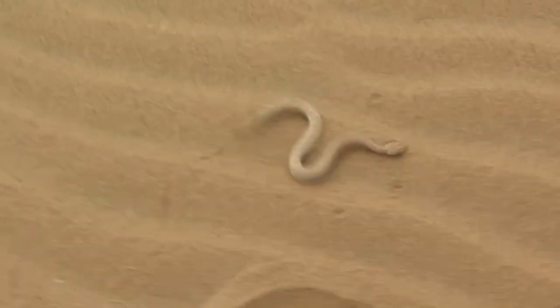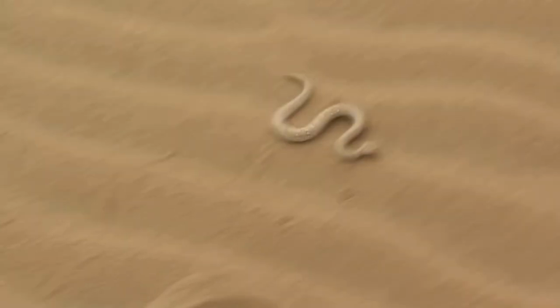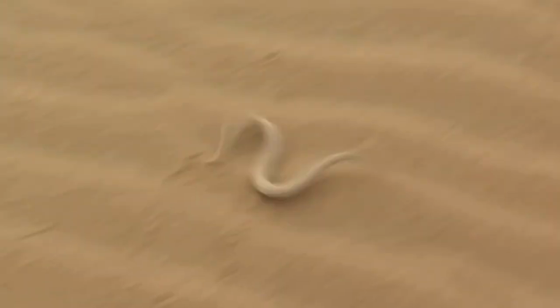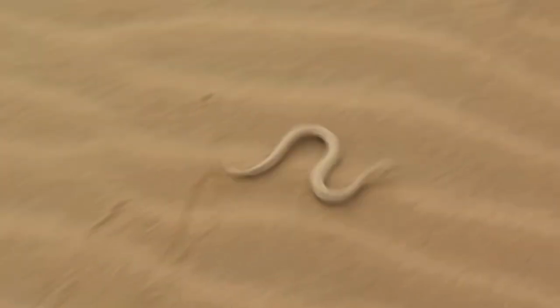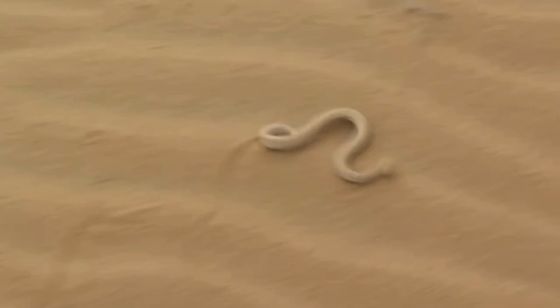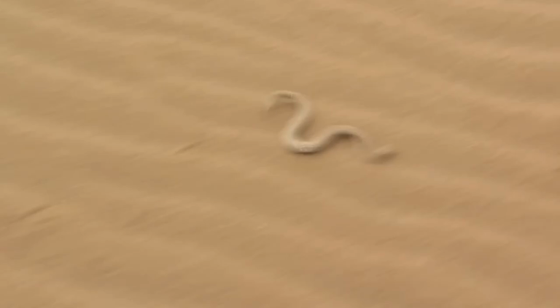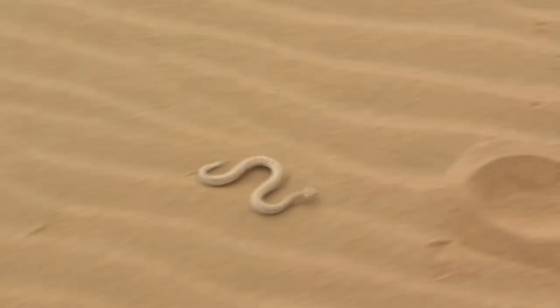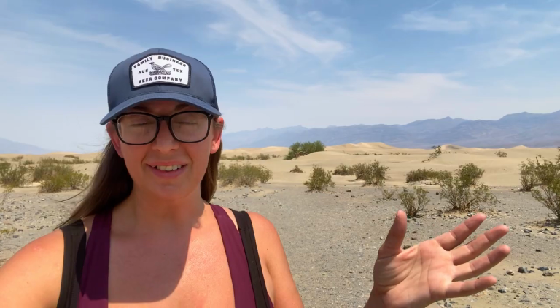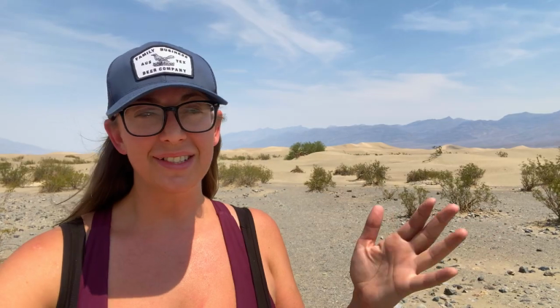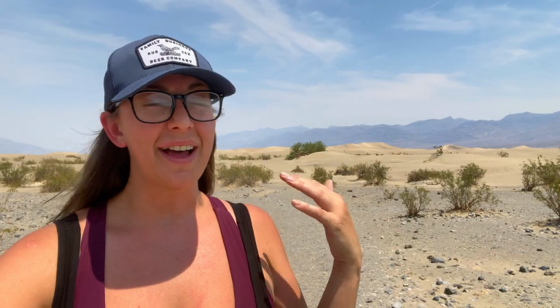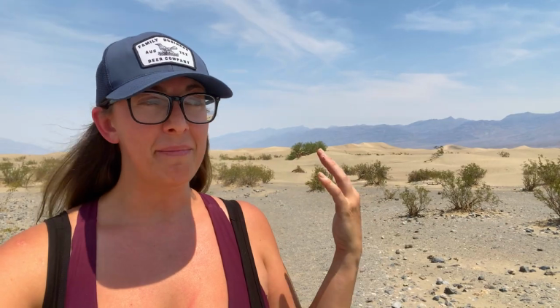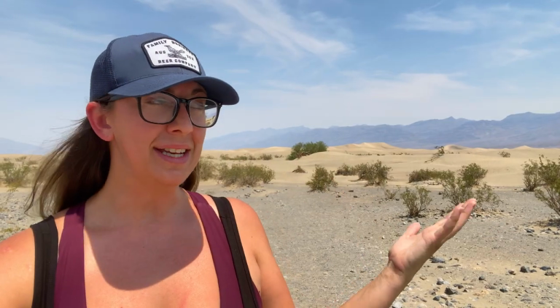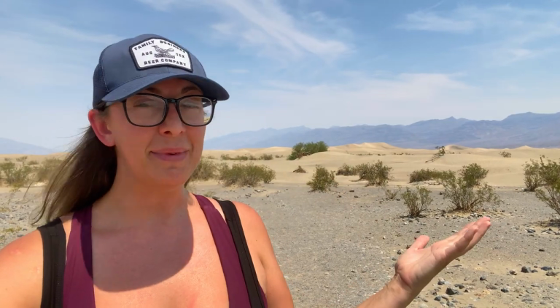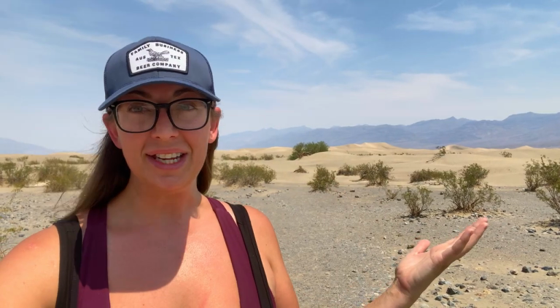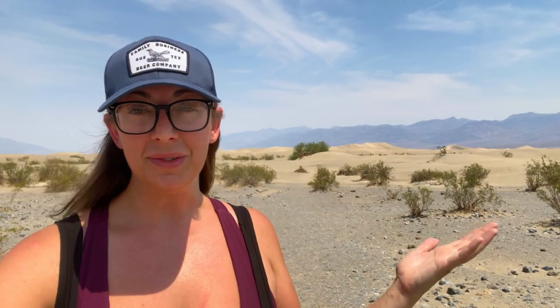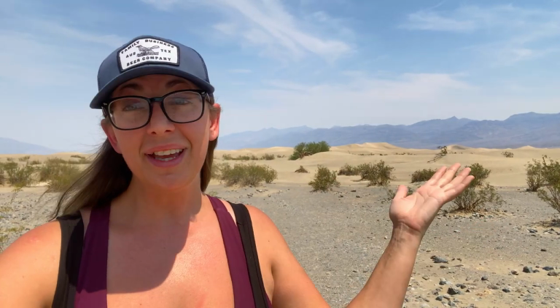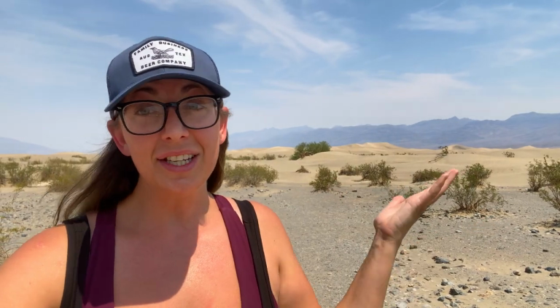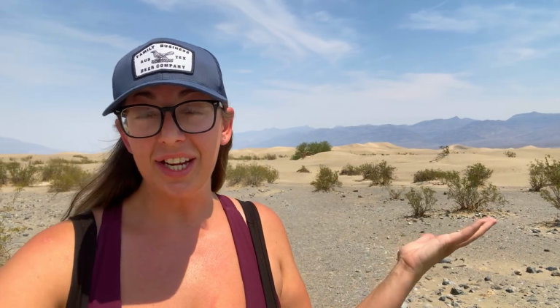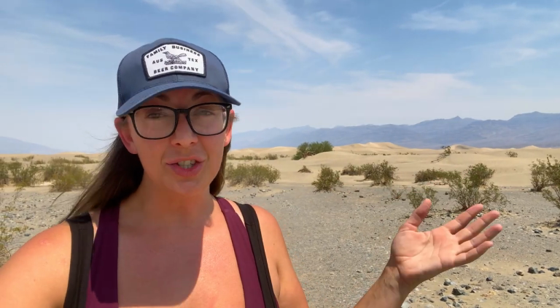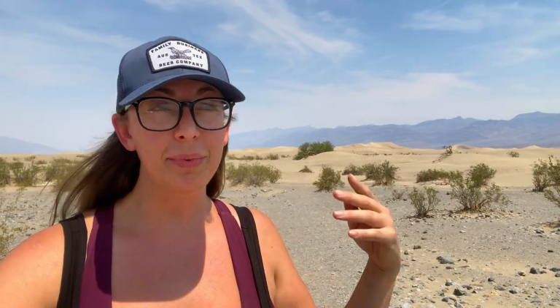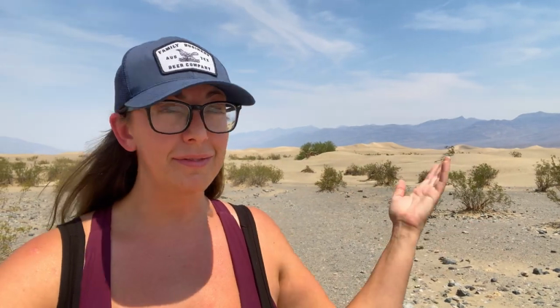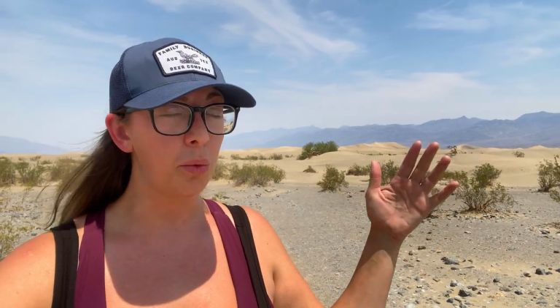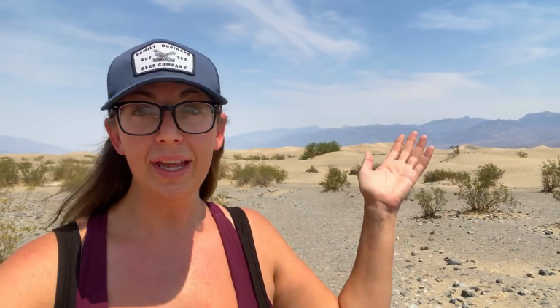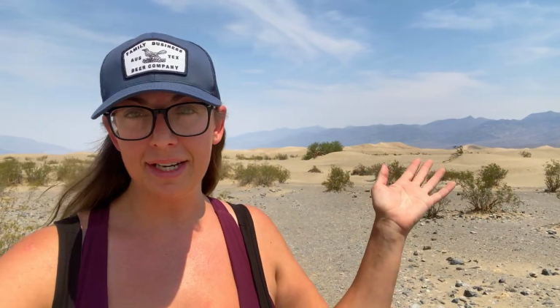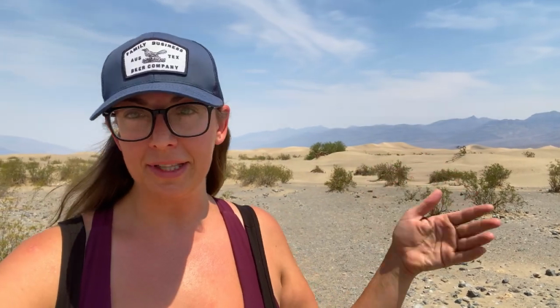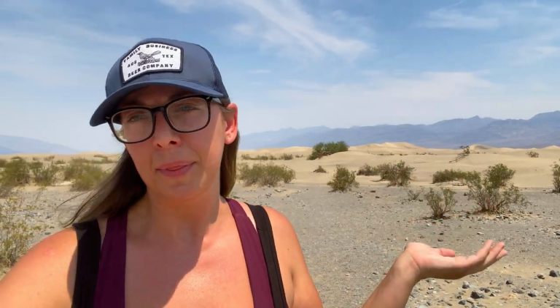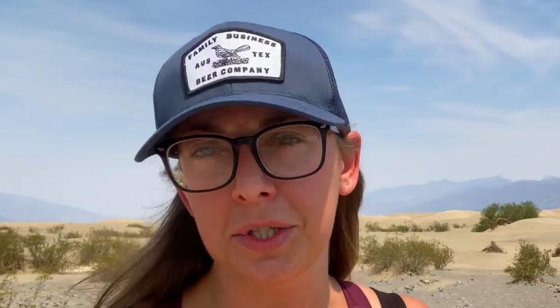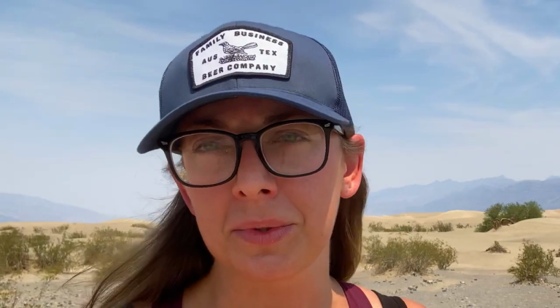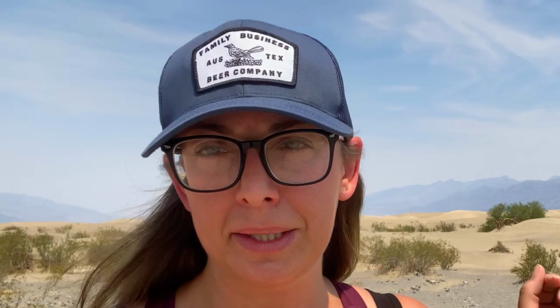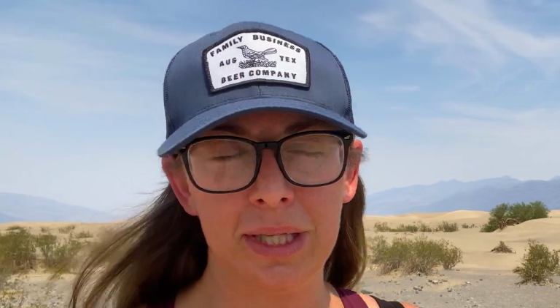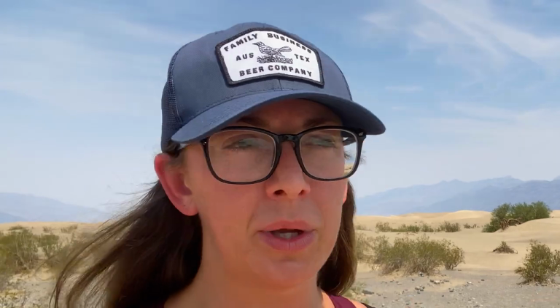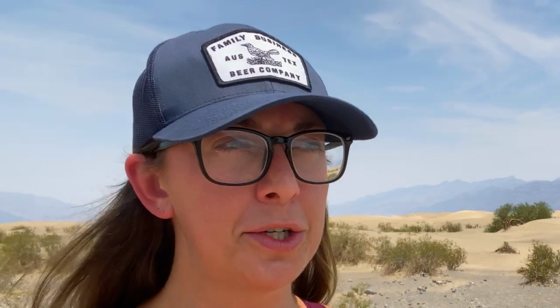There are no specific trails in the Mesquite Dunes because they change — wind and everything. They're dunes, they do what they want to do.